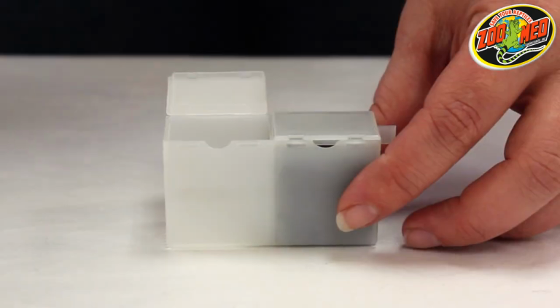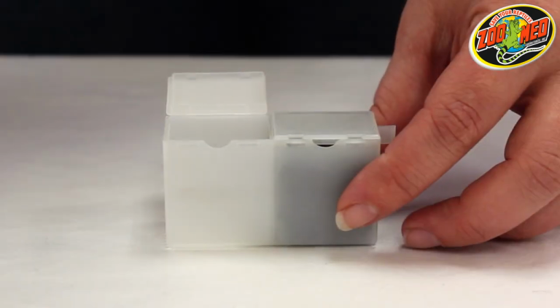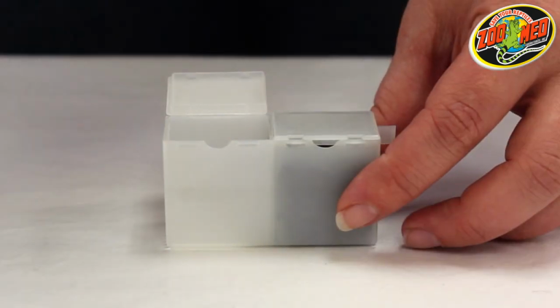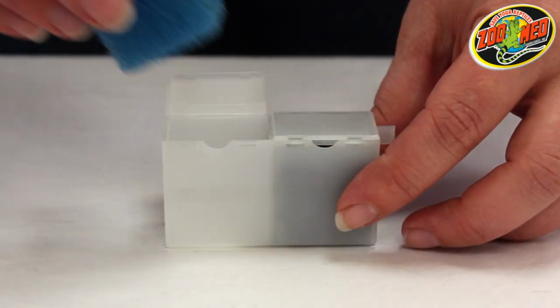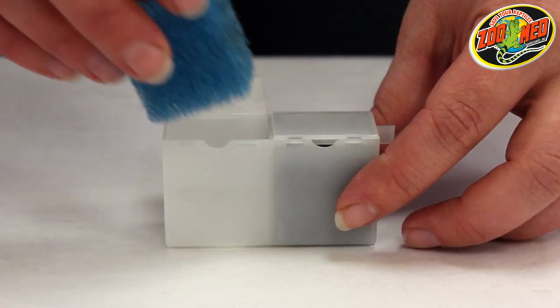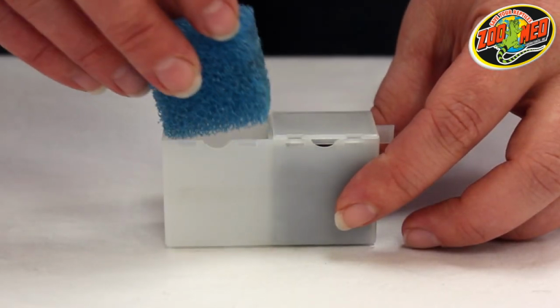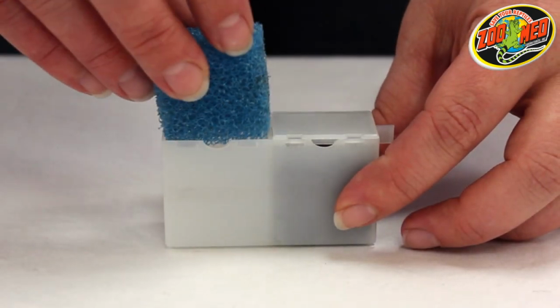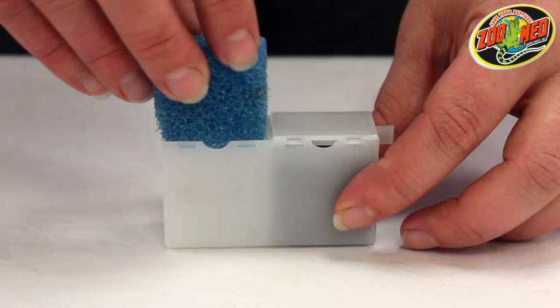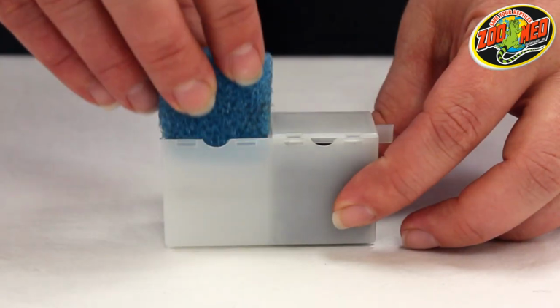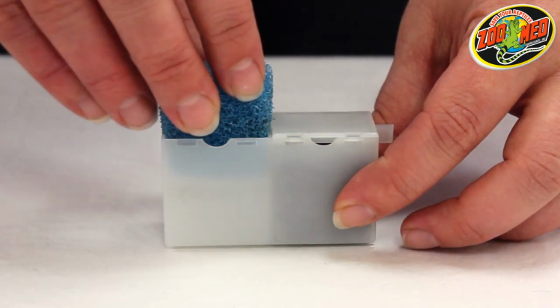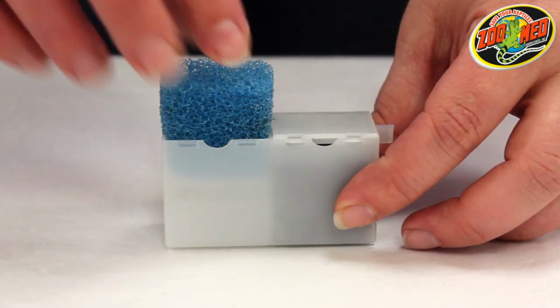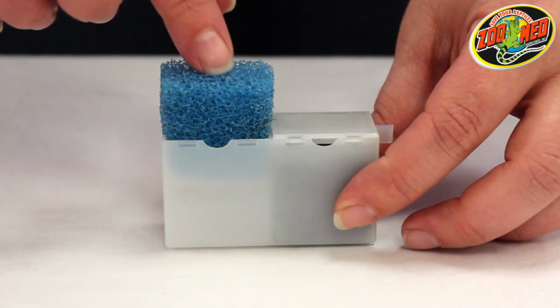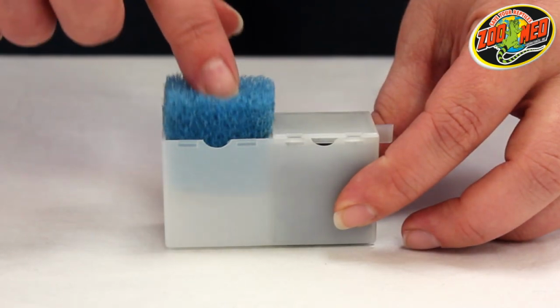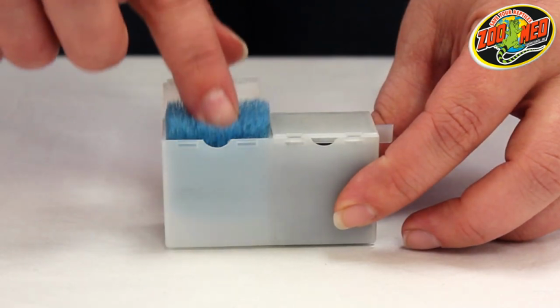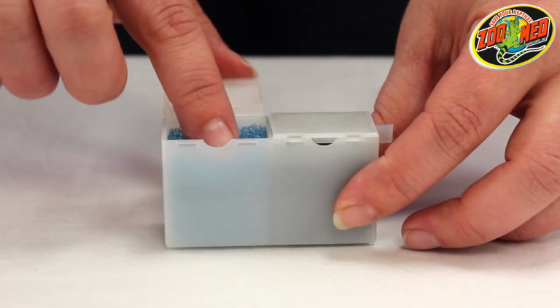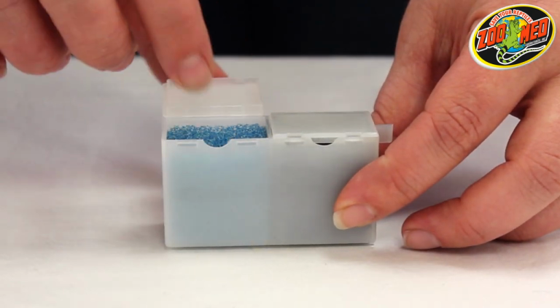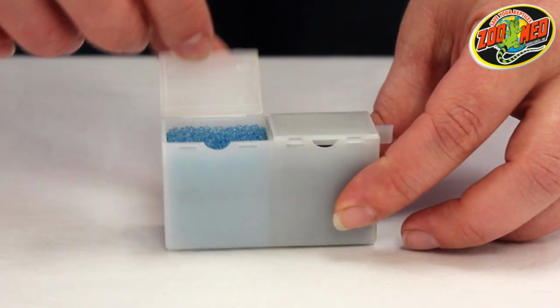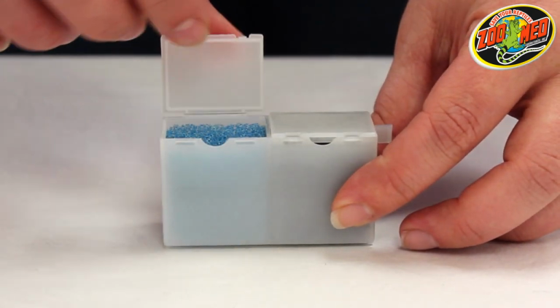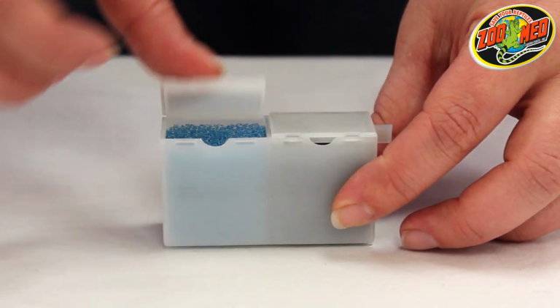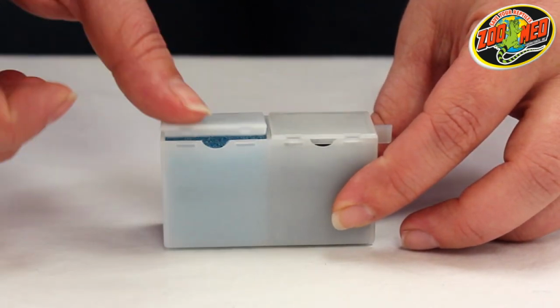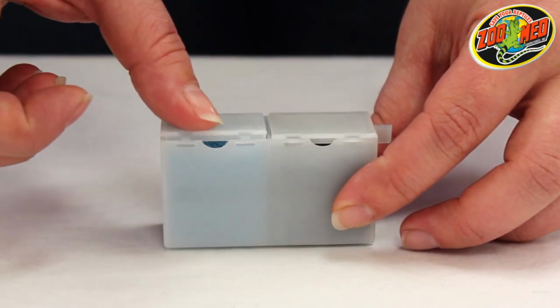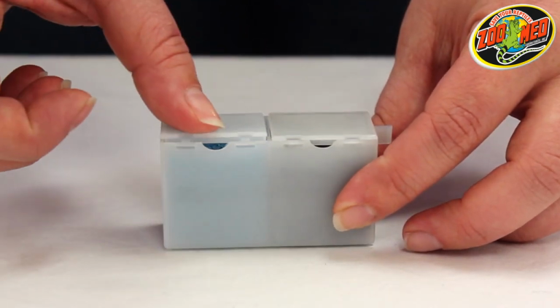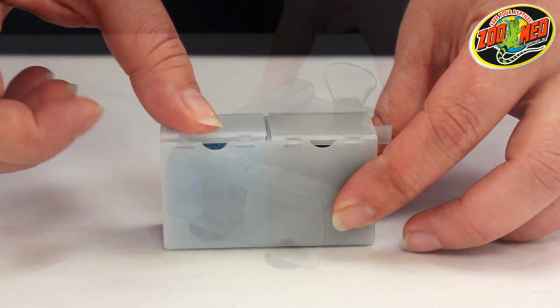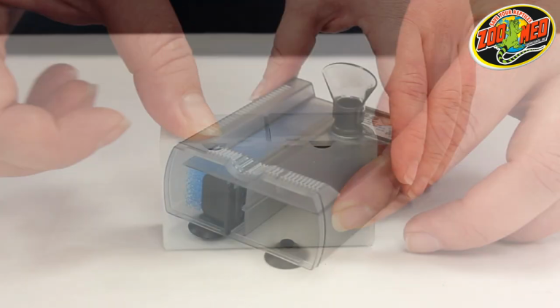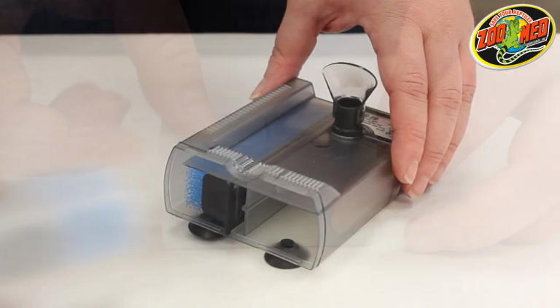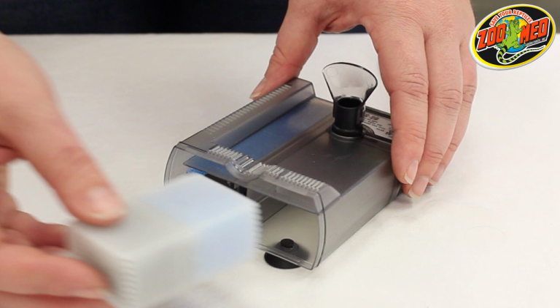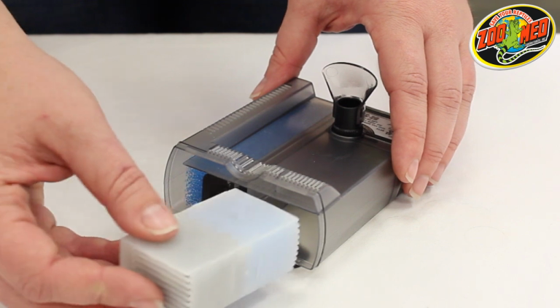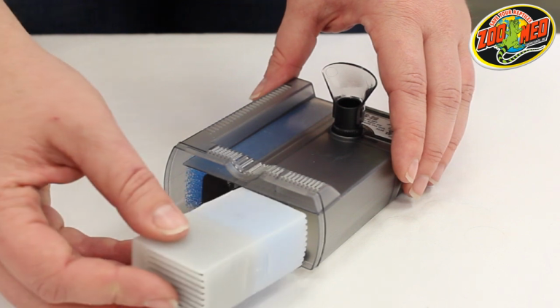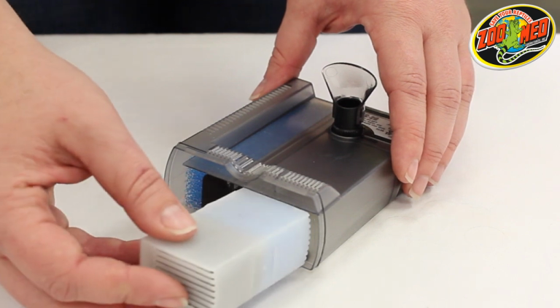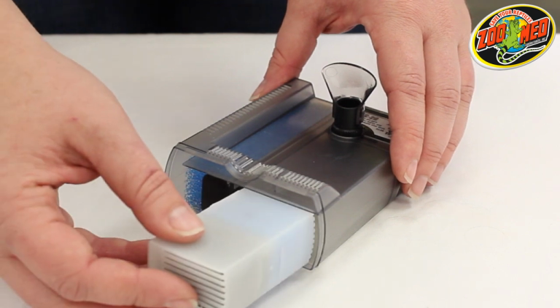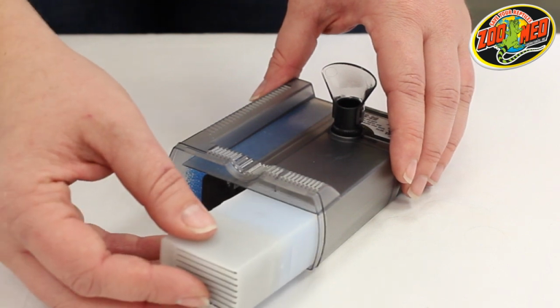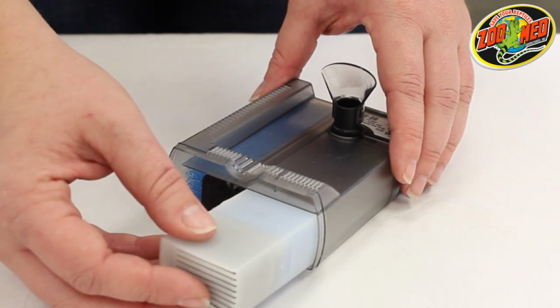Place the short sponge back into the filter cartridge, close the compartments, and place it back into the filter.